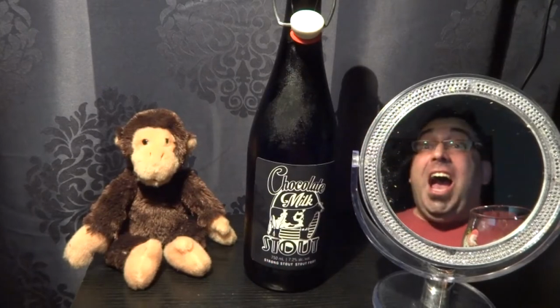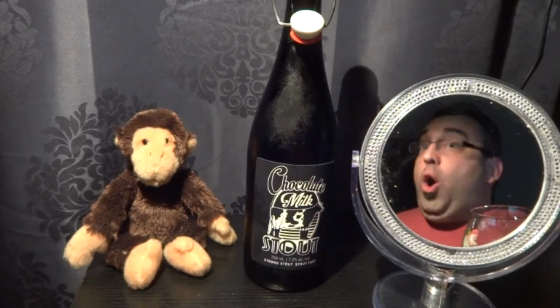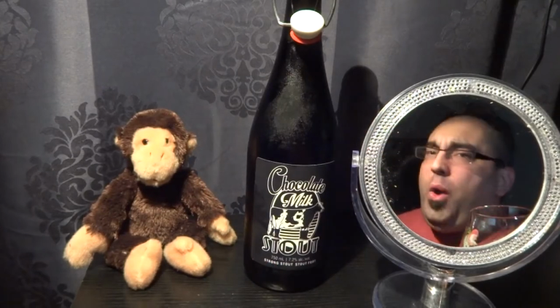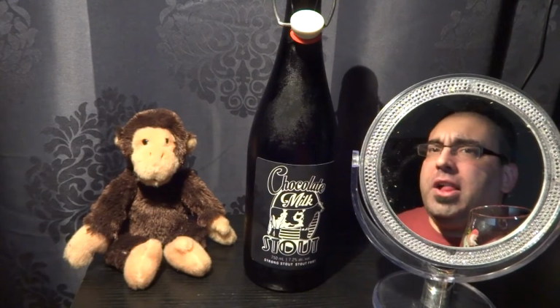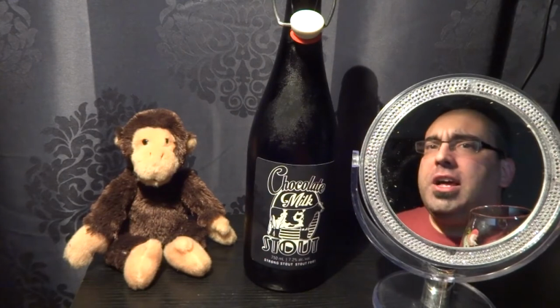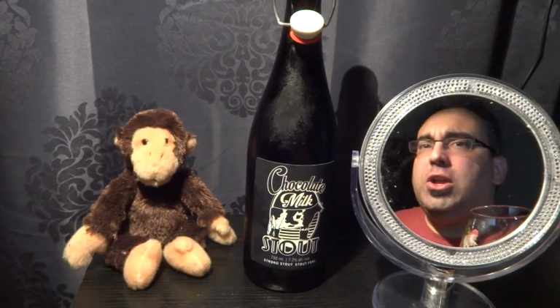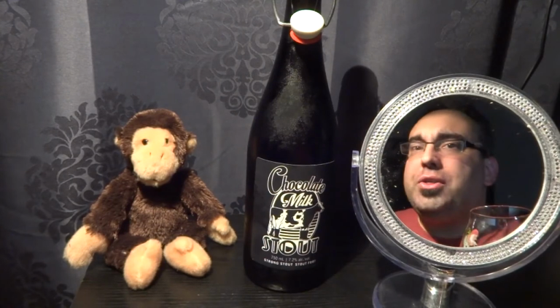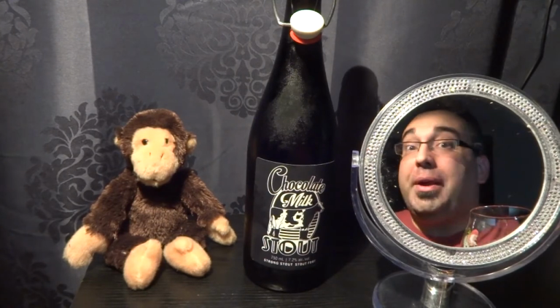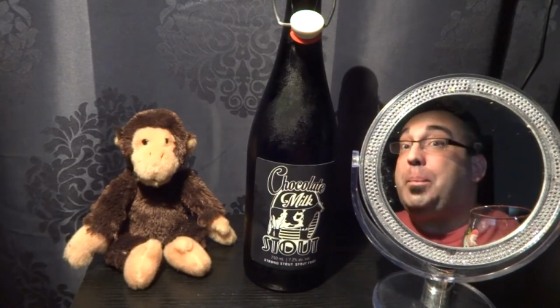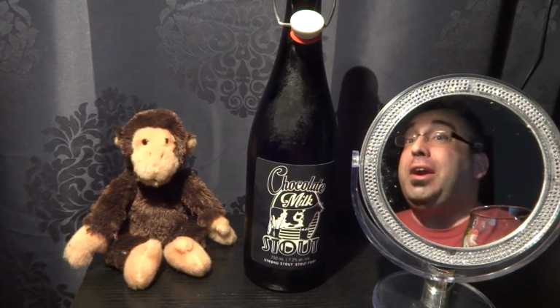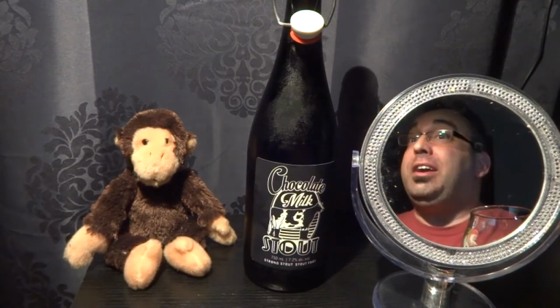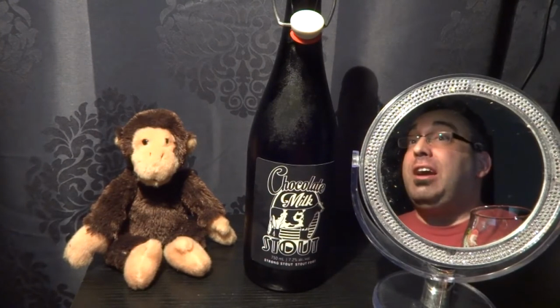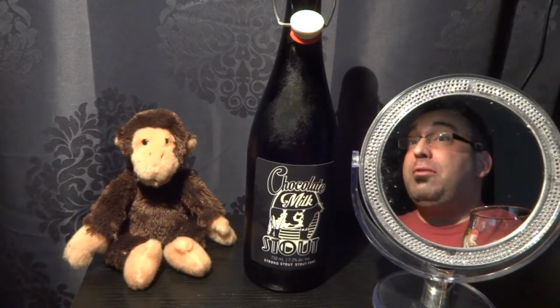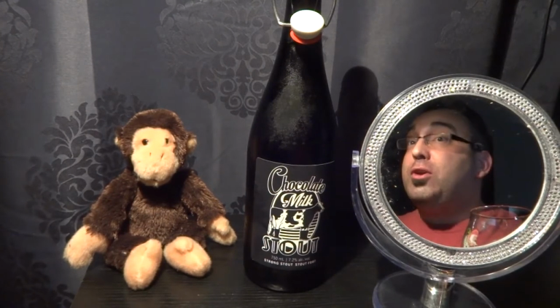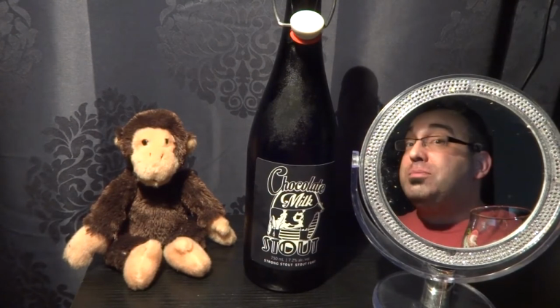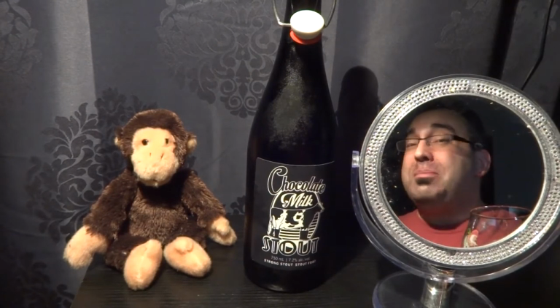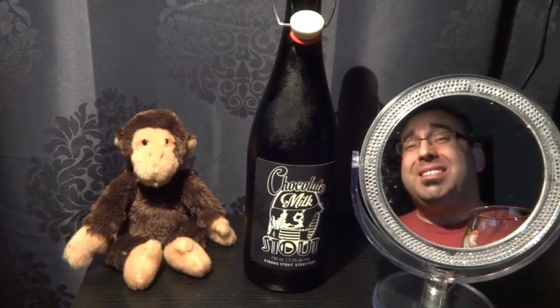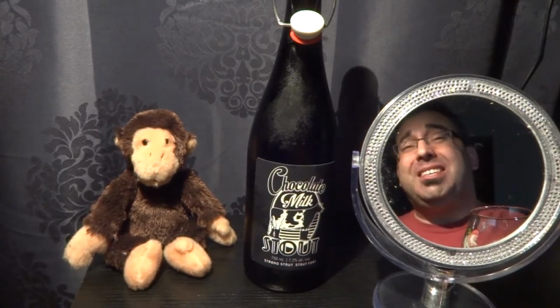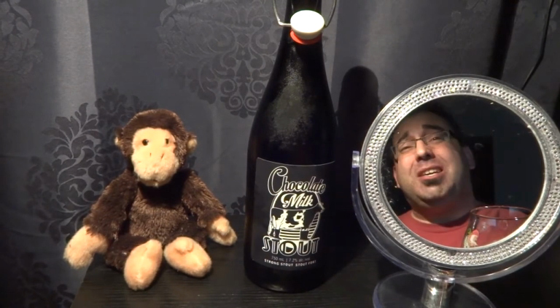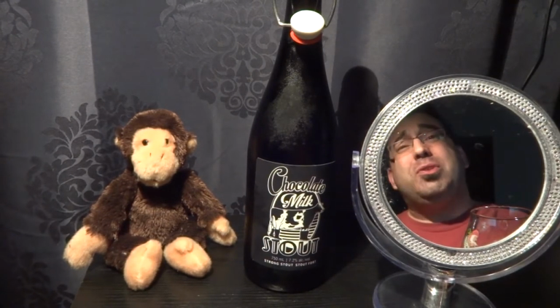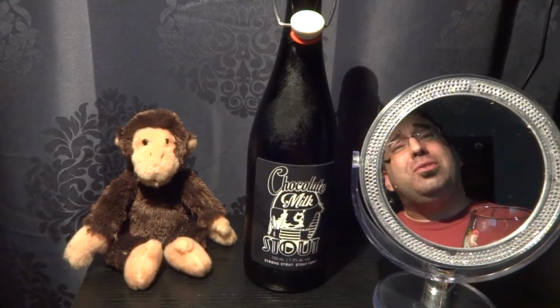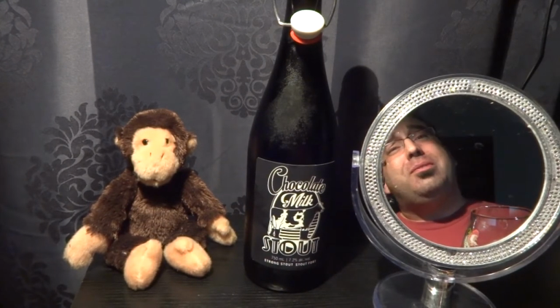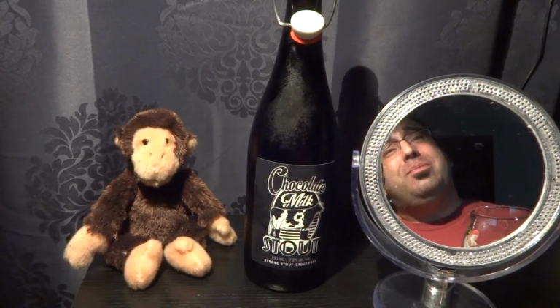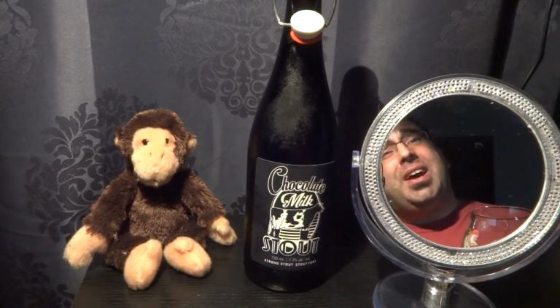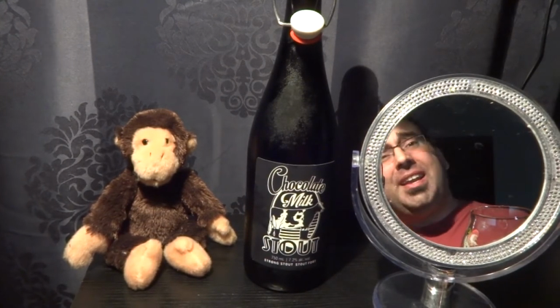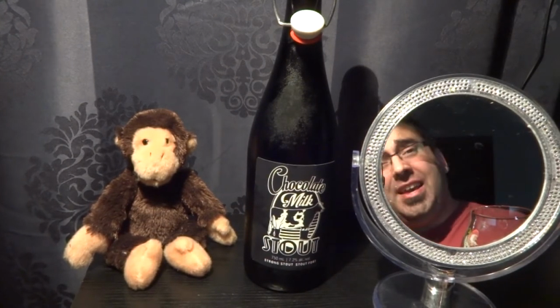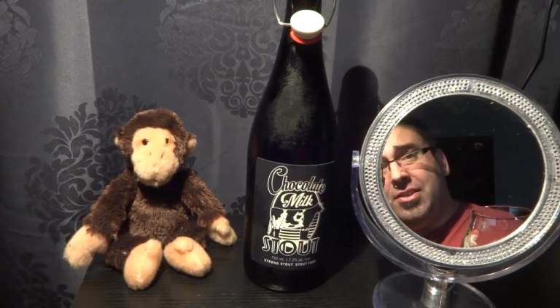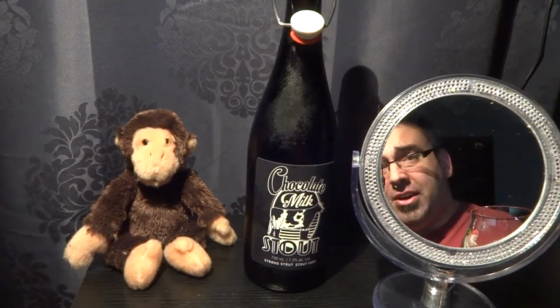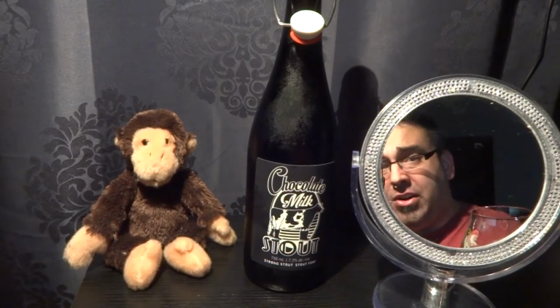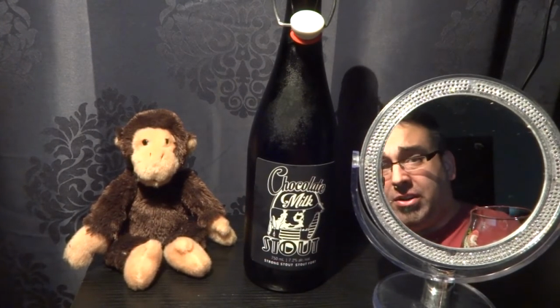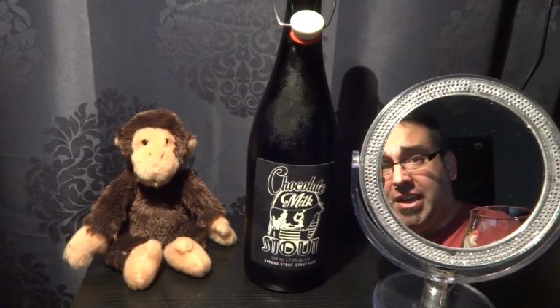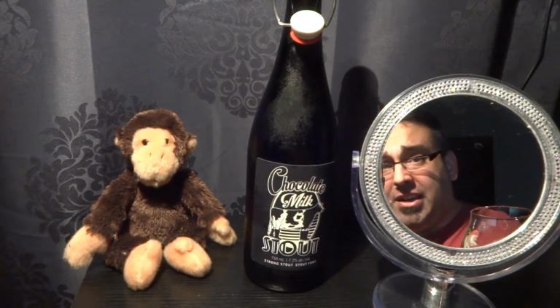Well hello there, Beer Guy Reviews, my name is Guy coming to you from Vanier, Ontario, Canada.